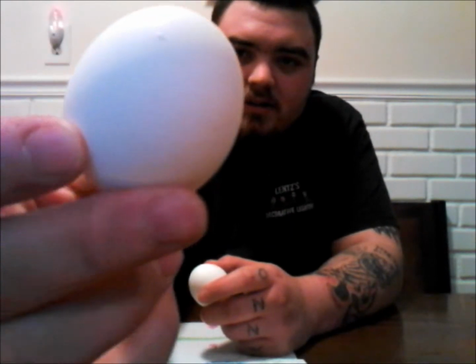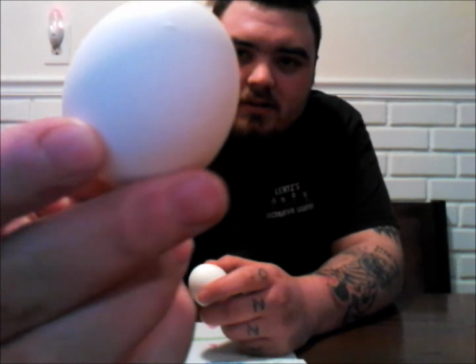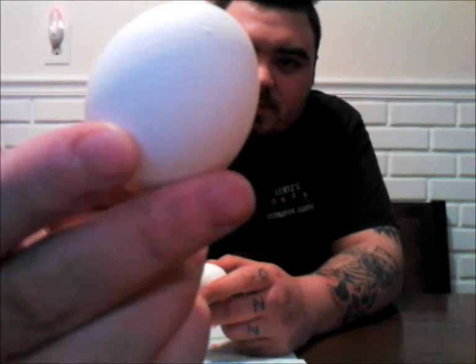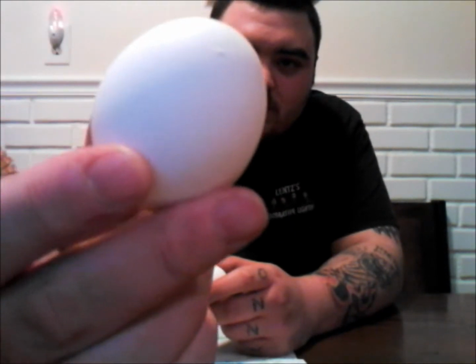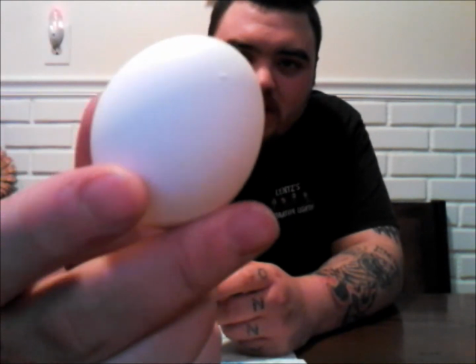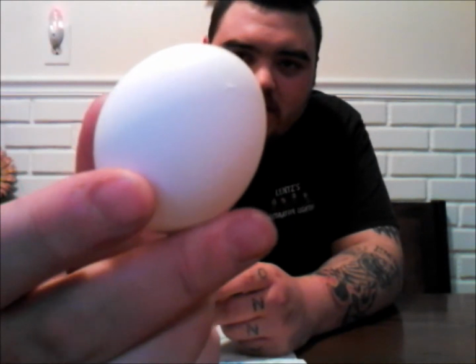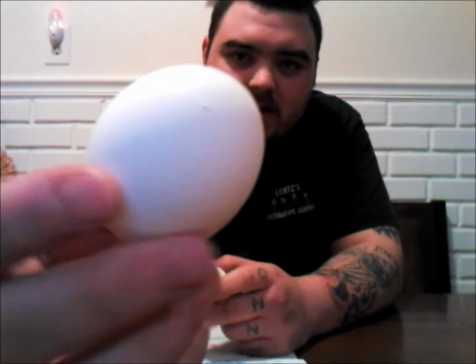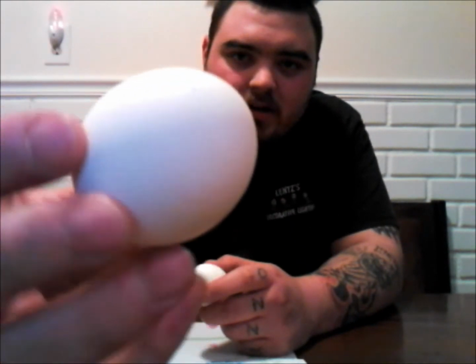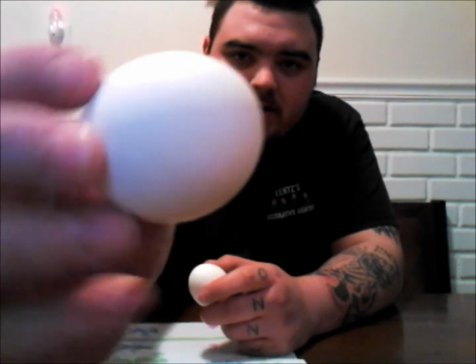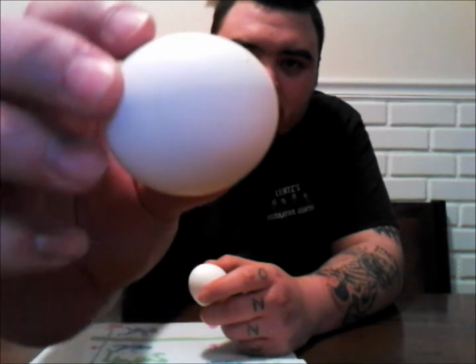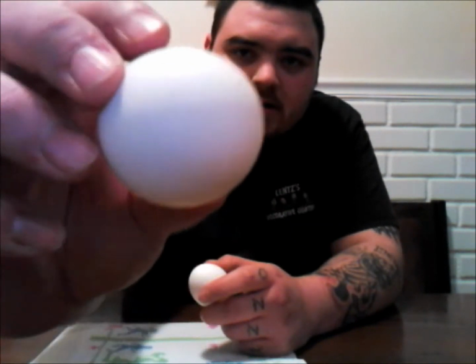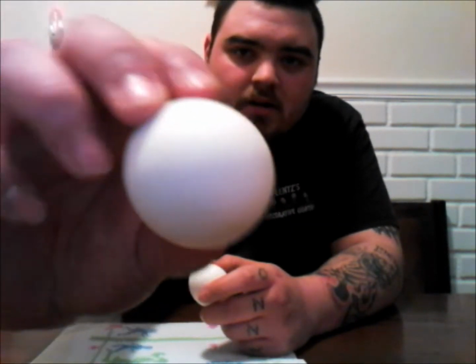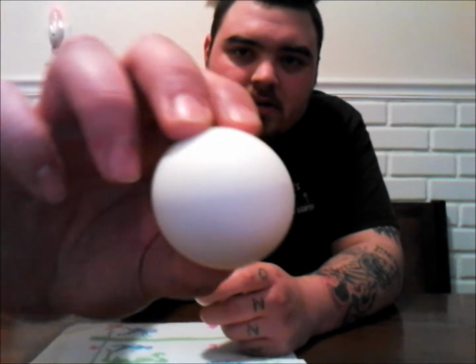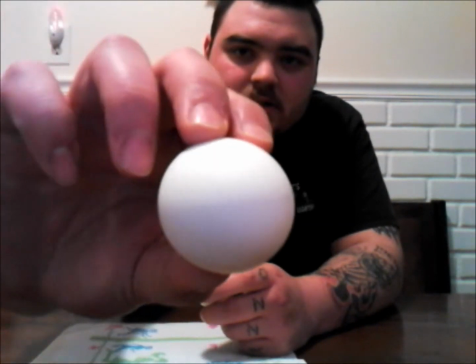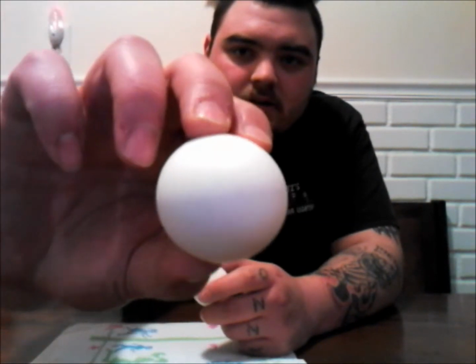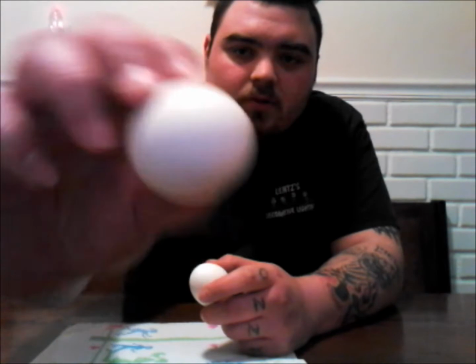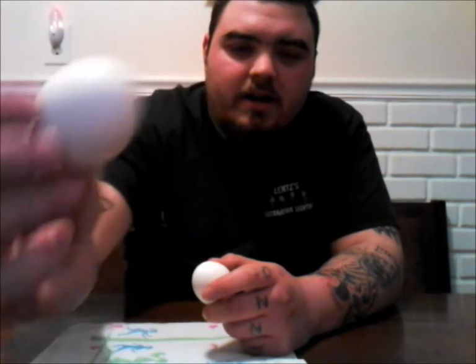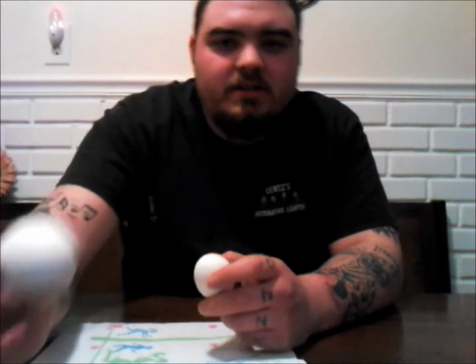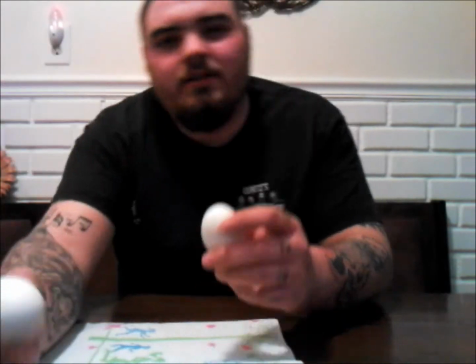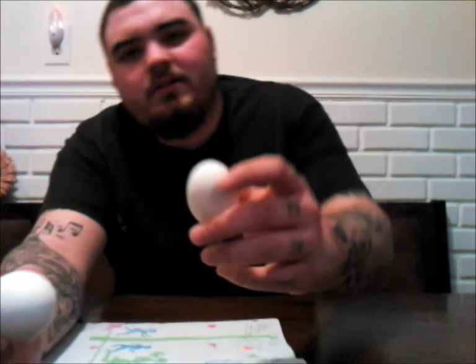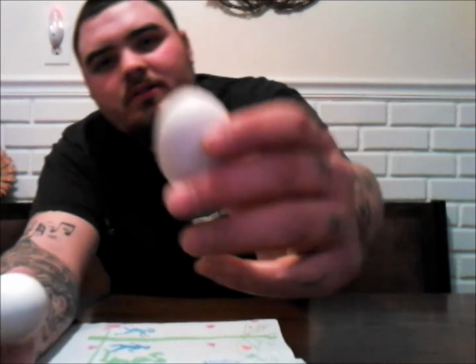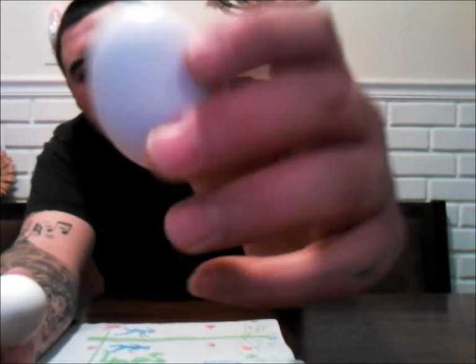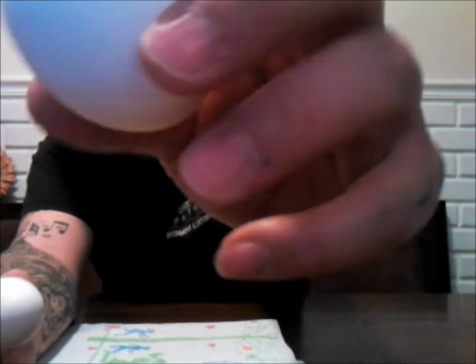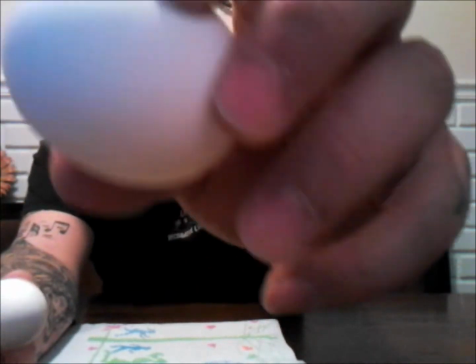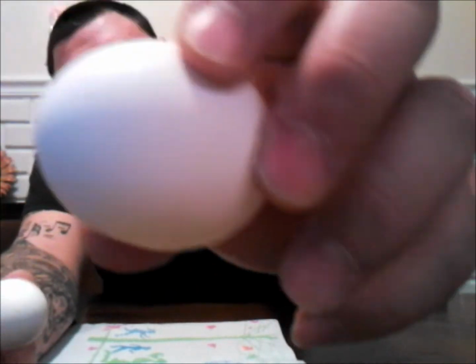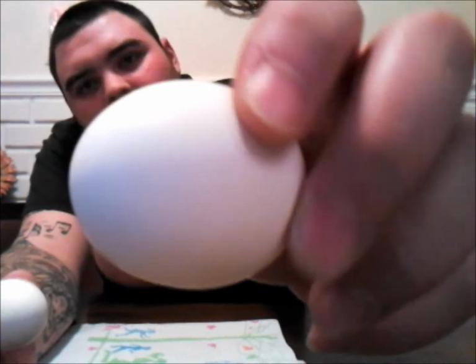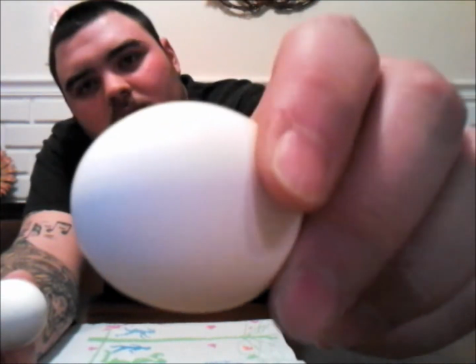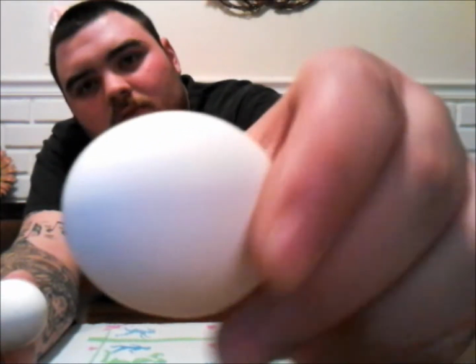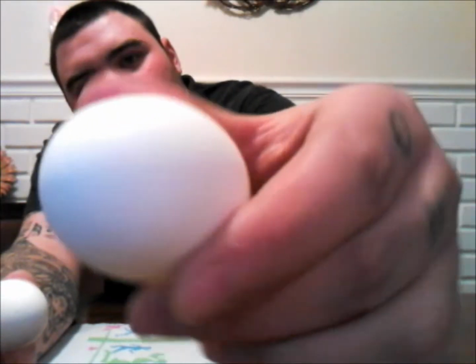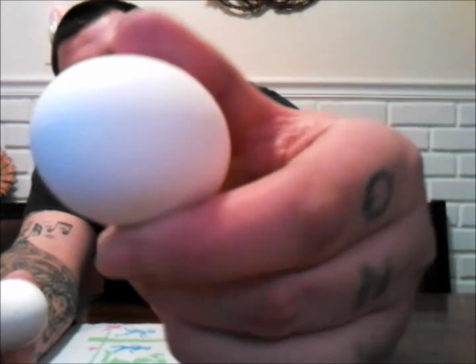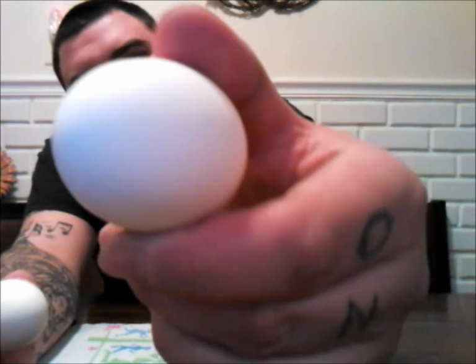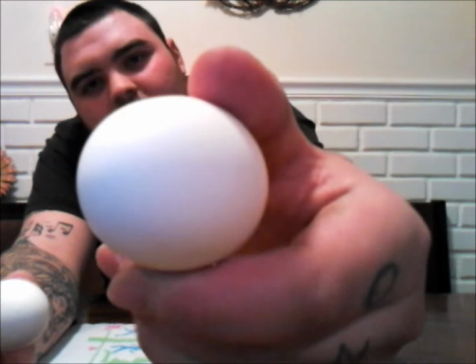Full egg right here. See, no cracks in it? No cracks.